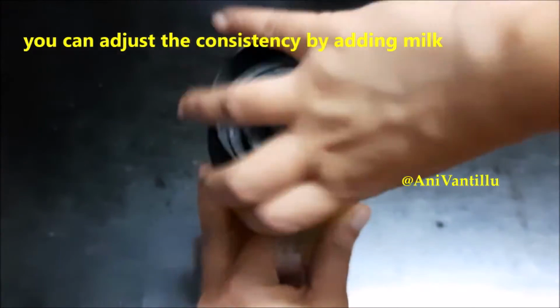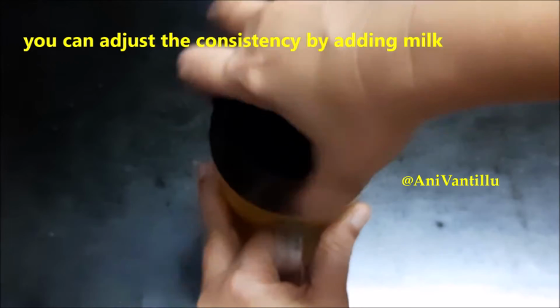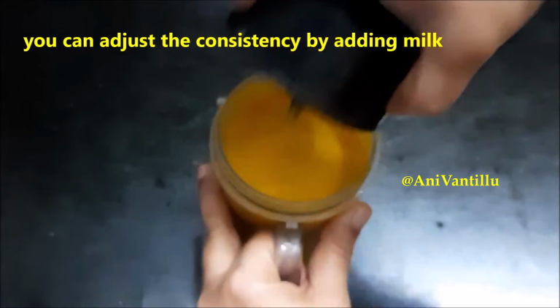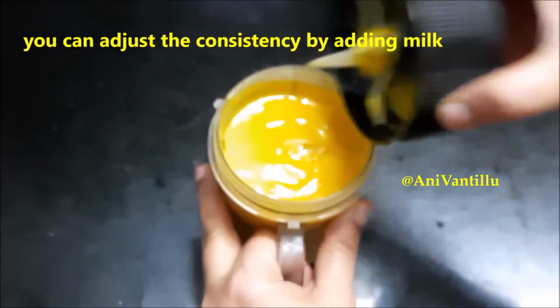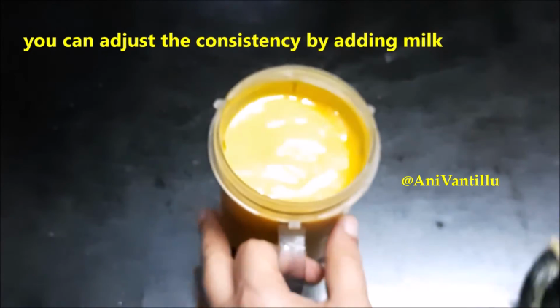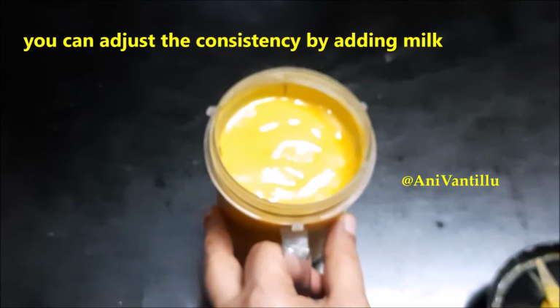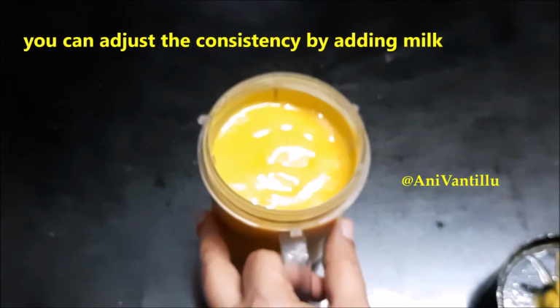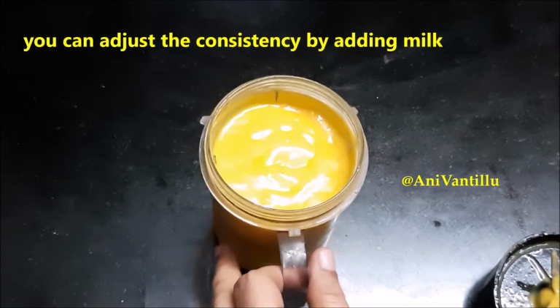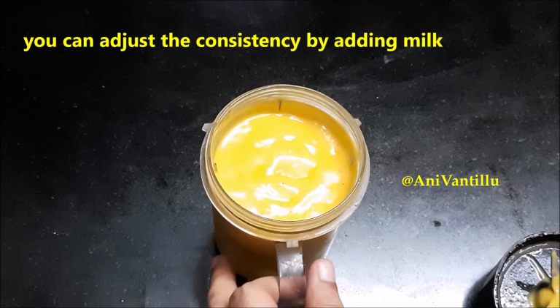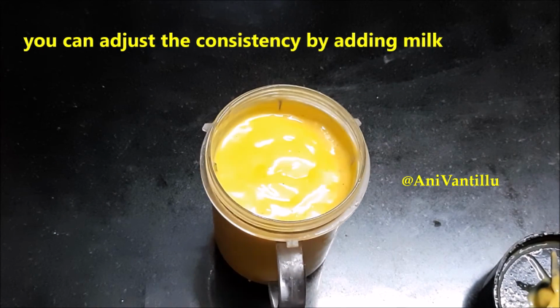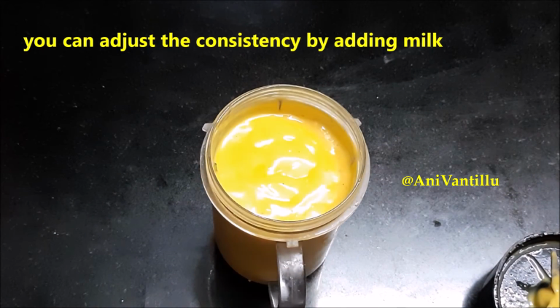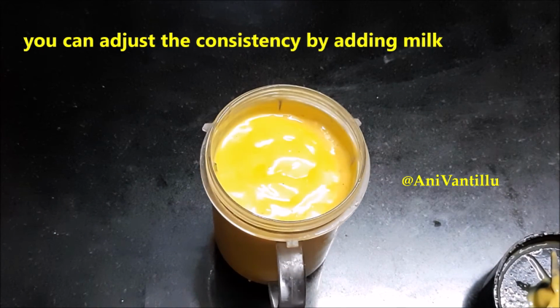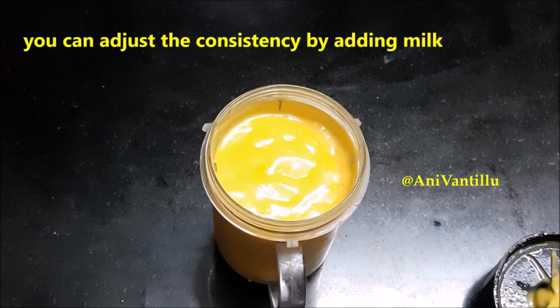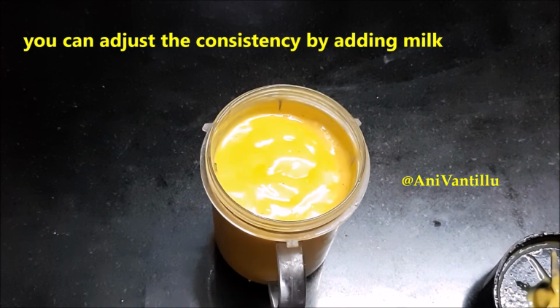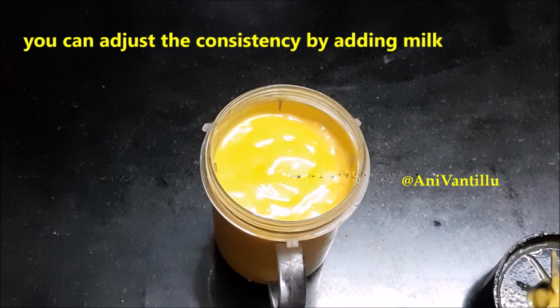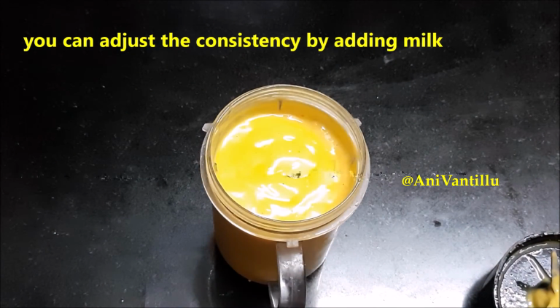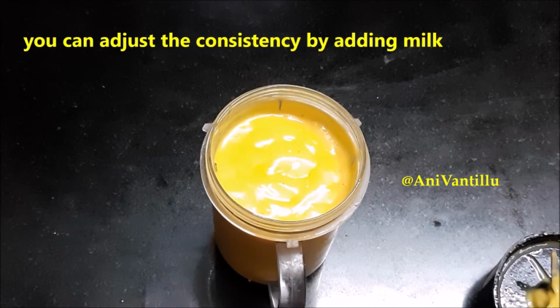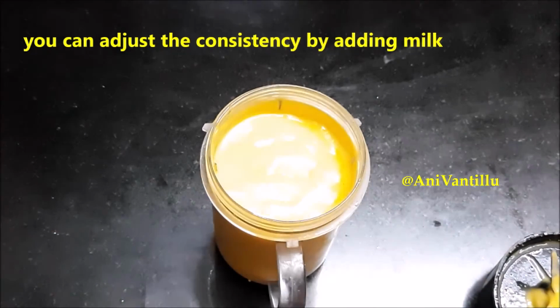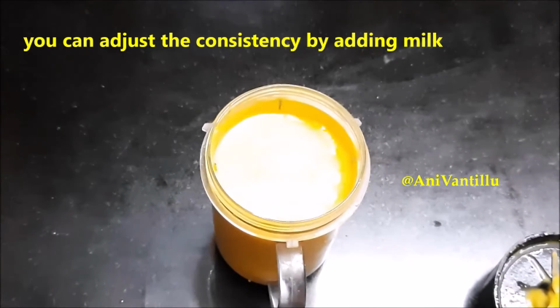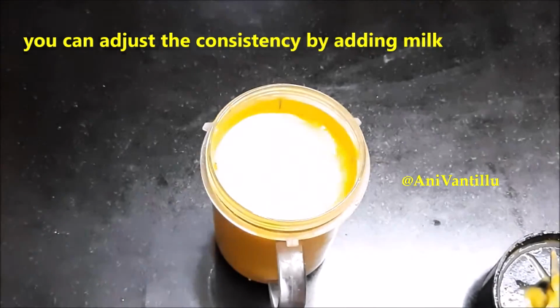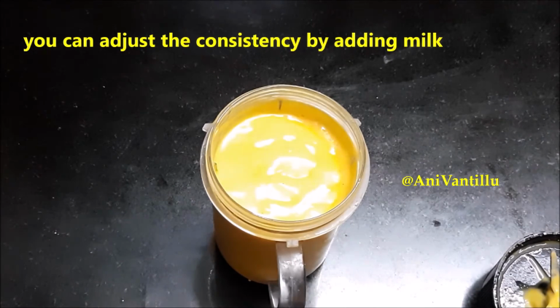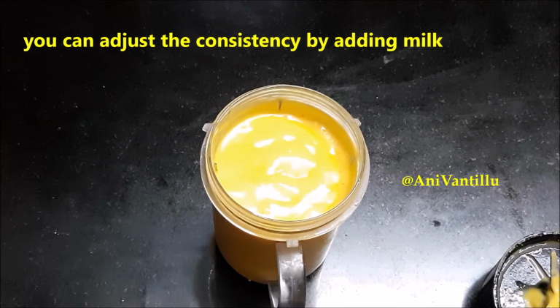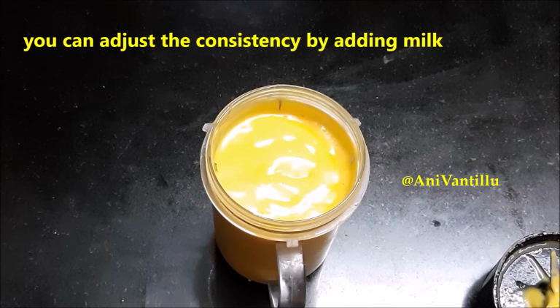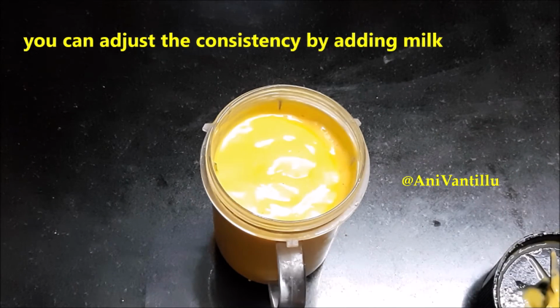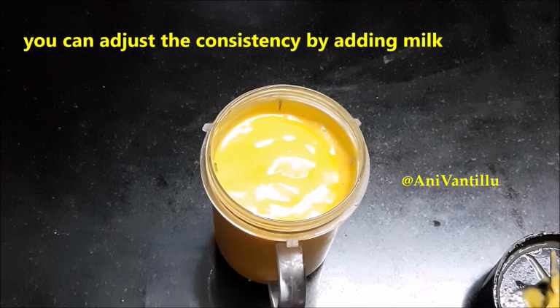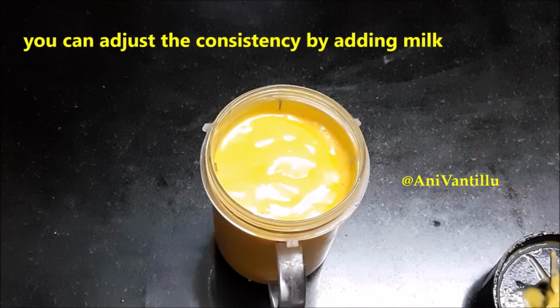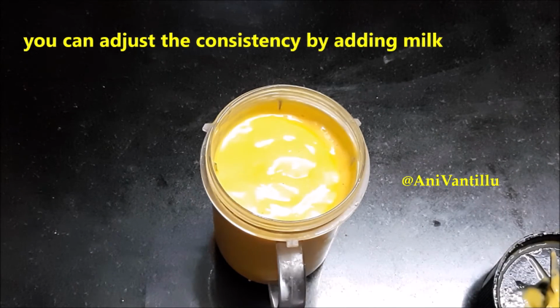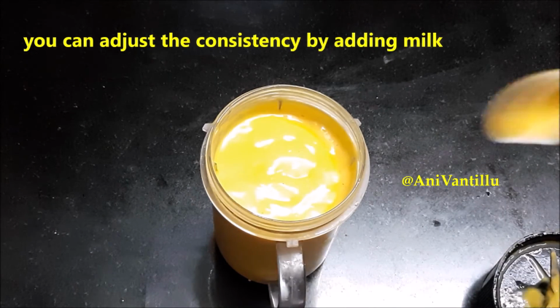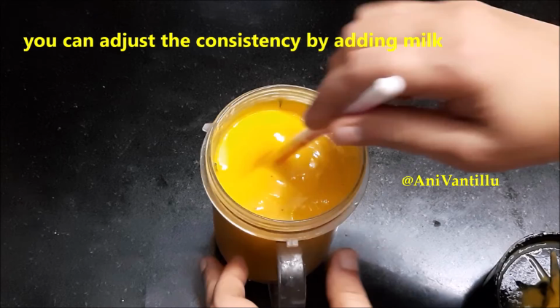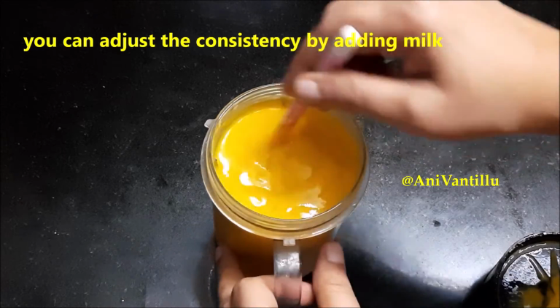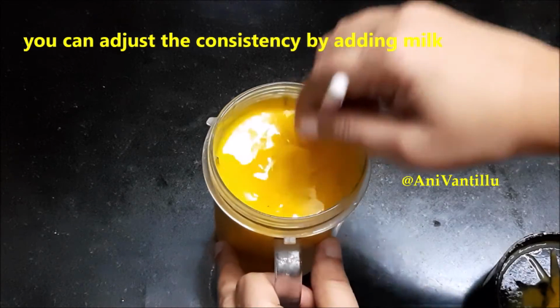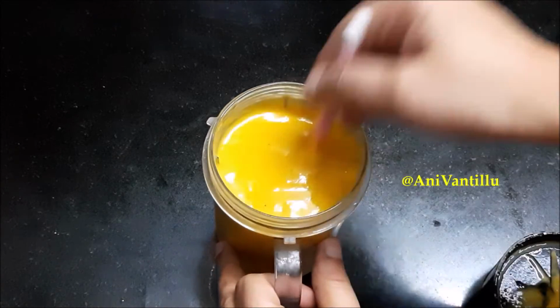Let's adjust the consistency and adjust the milk. Now this milkshake is ready.